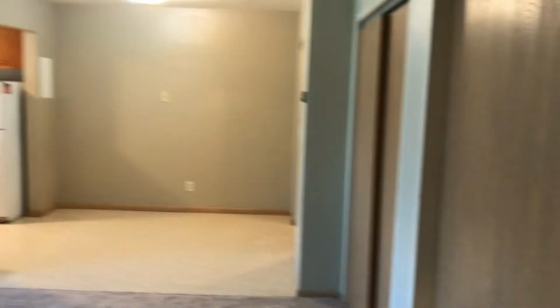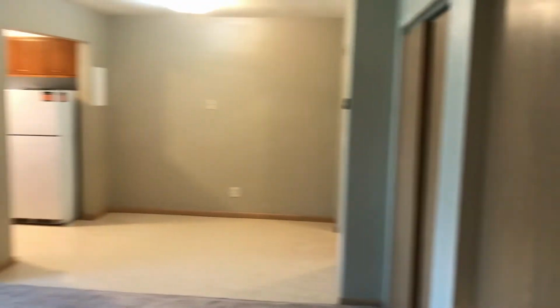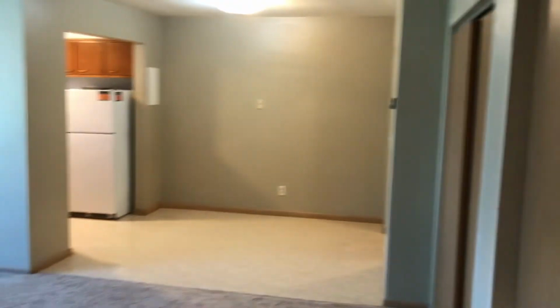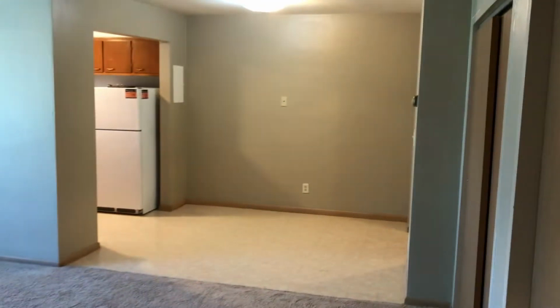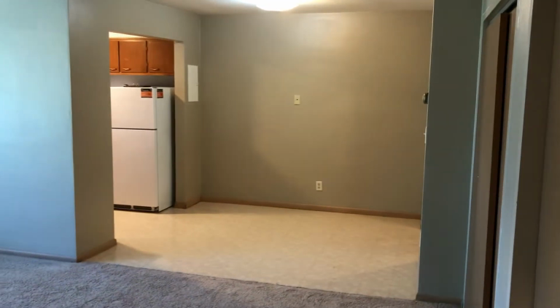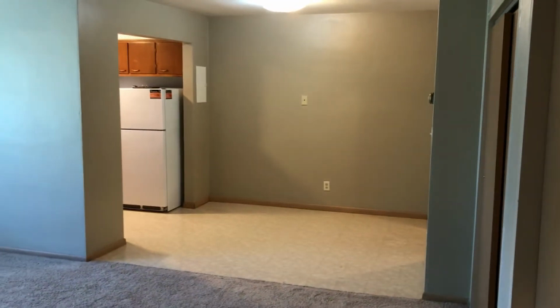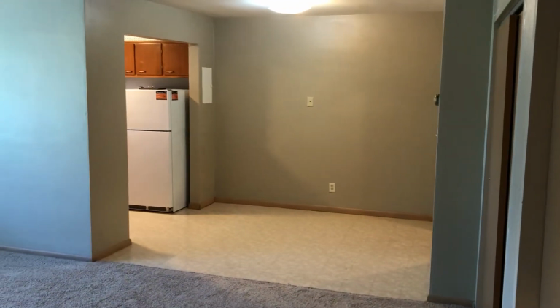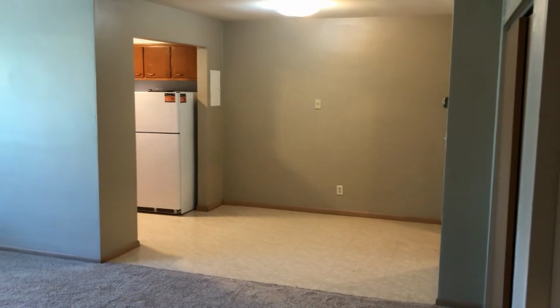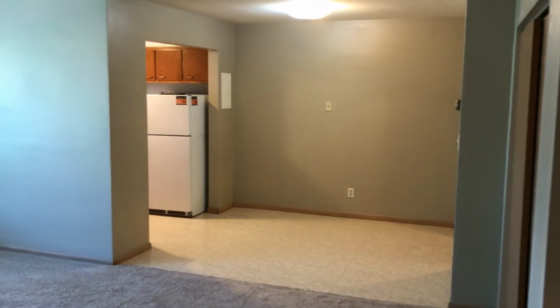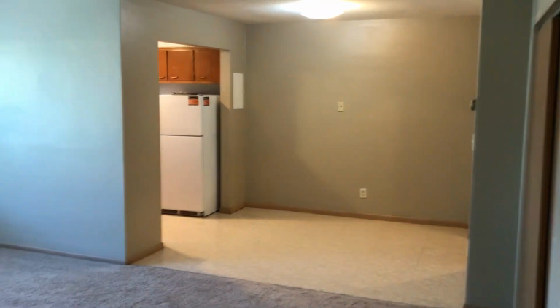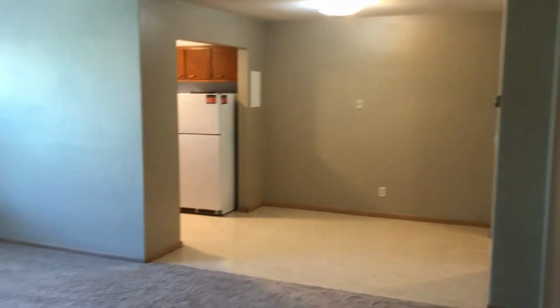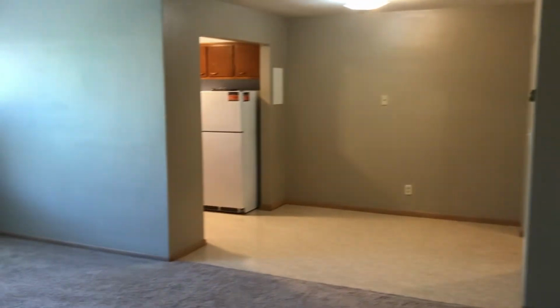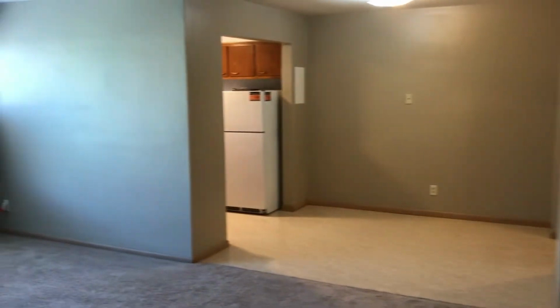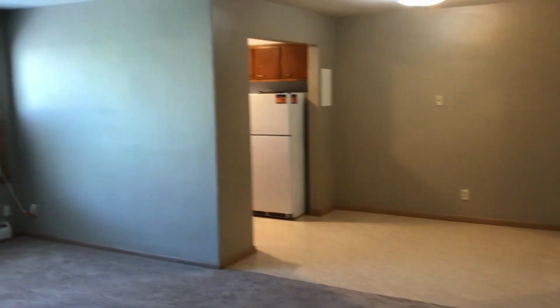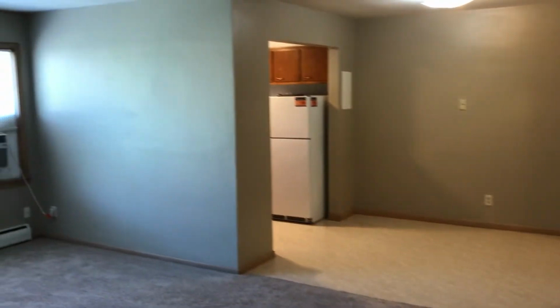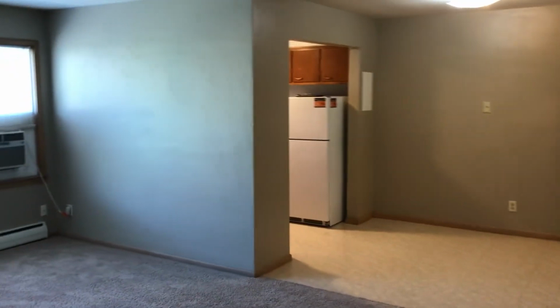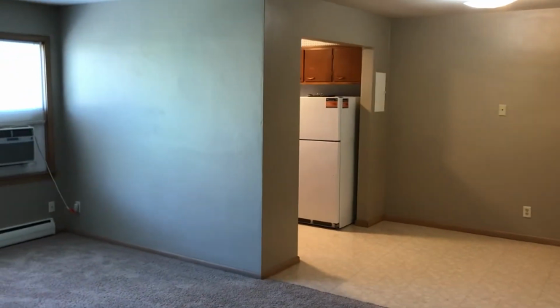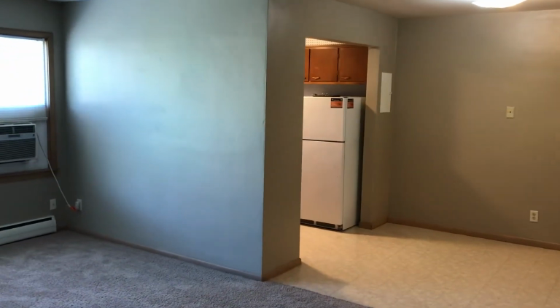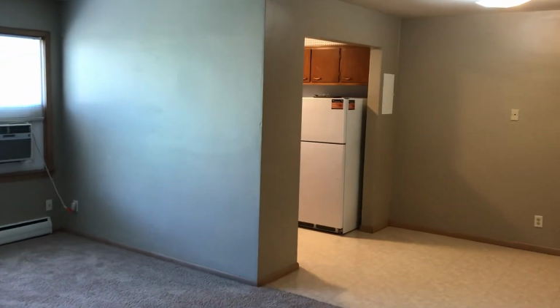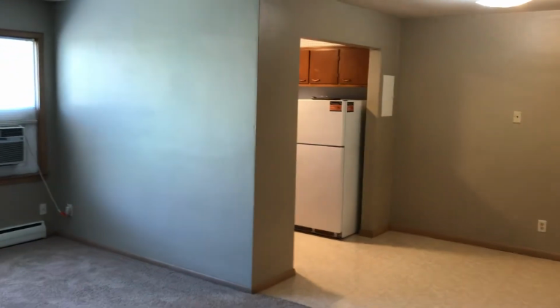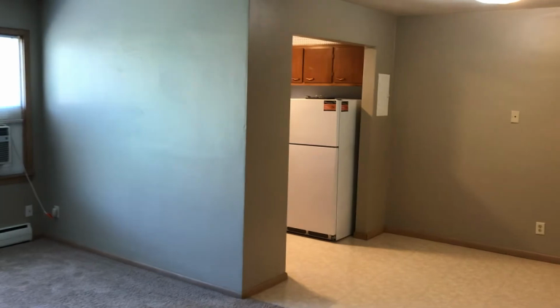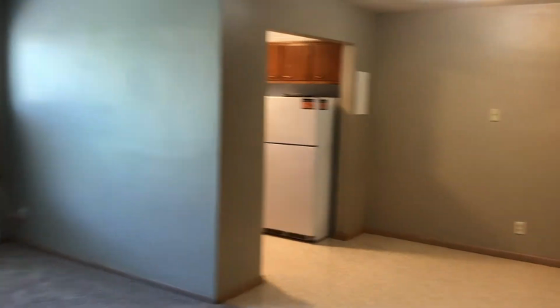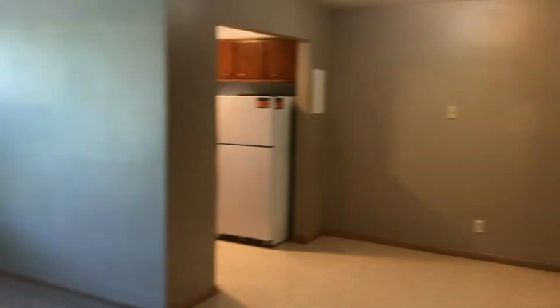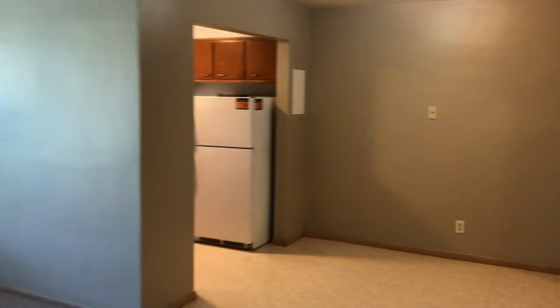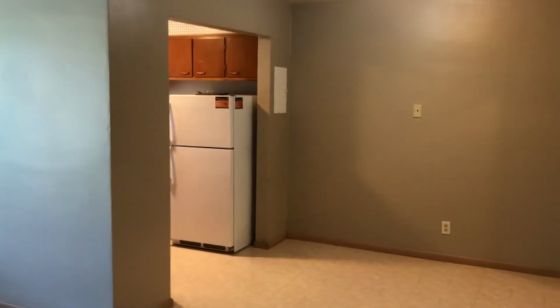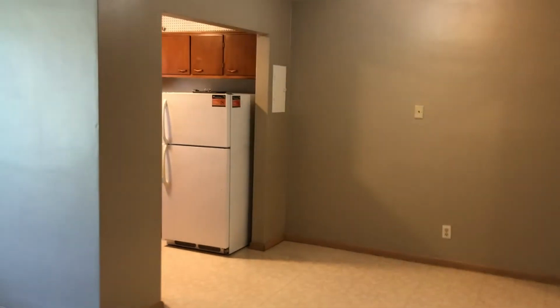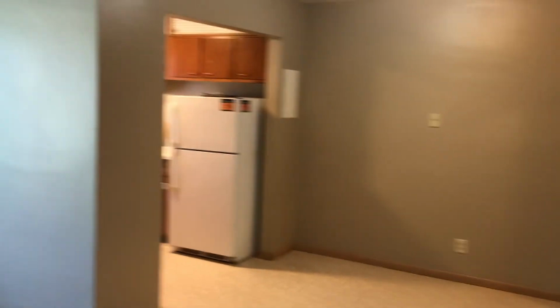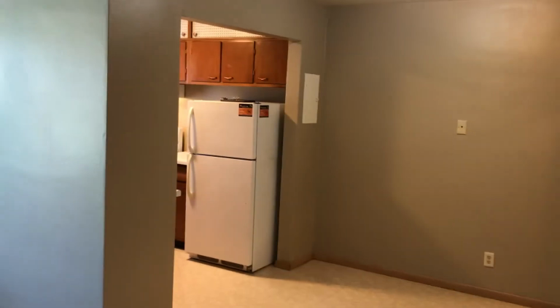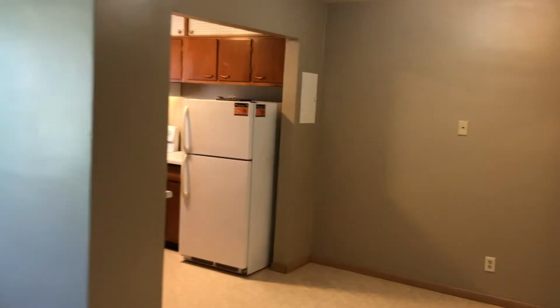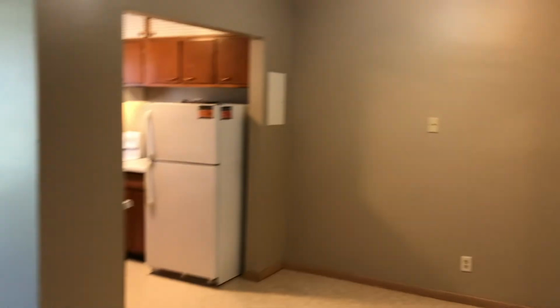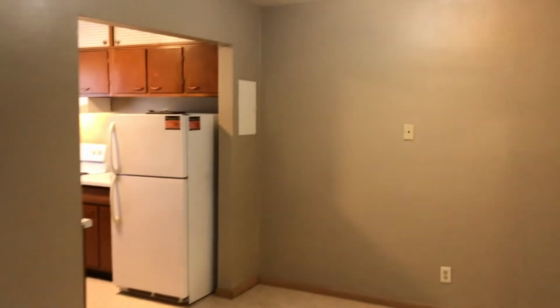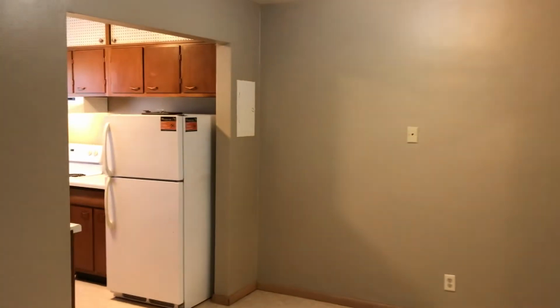Come check it out — 699 East 3rd, unit number 202. Vacant and ready to go right now.